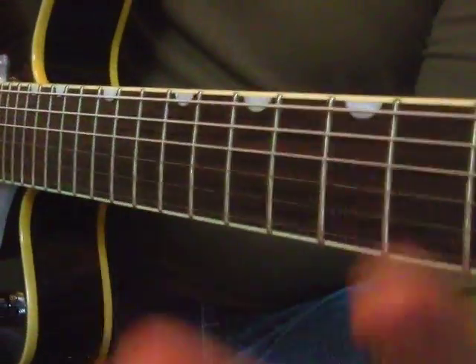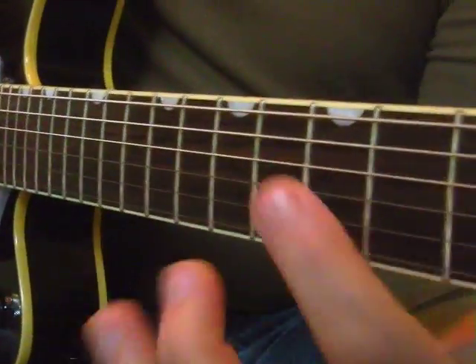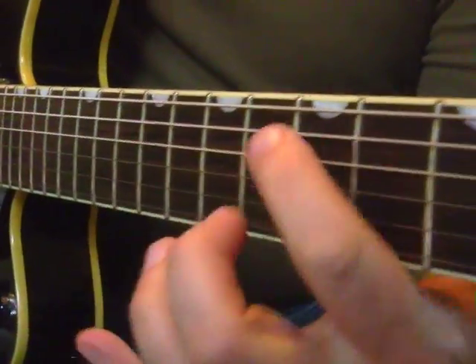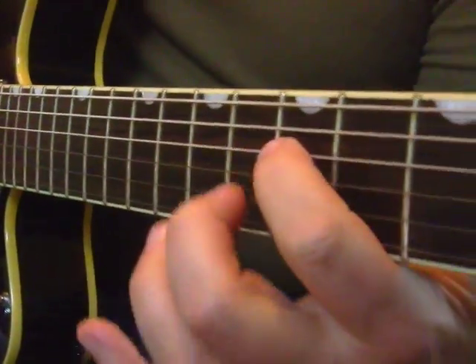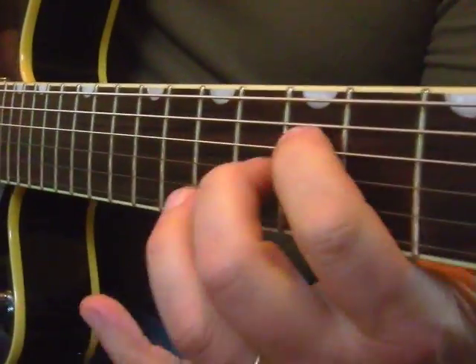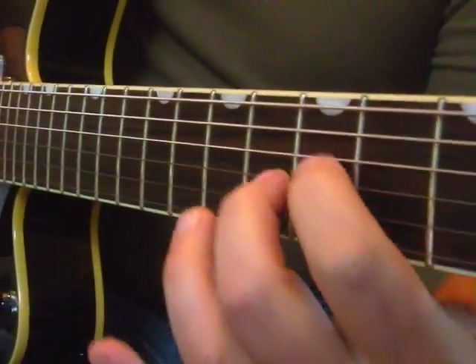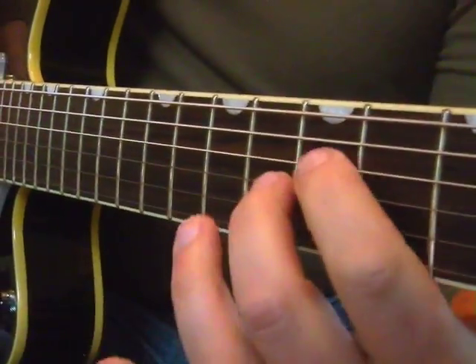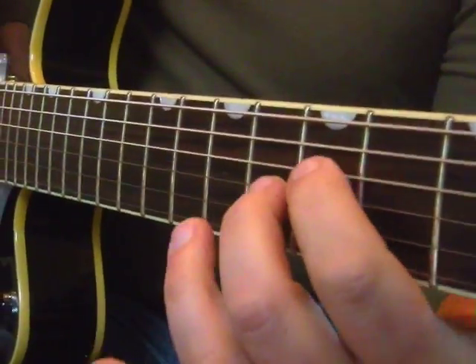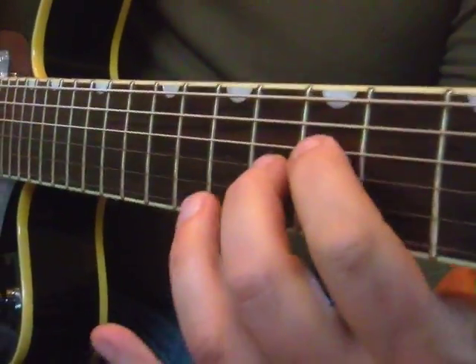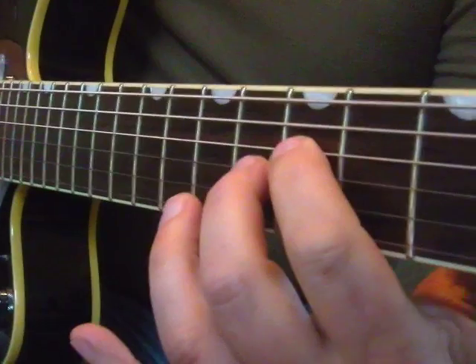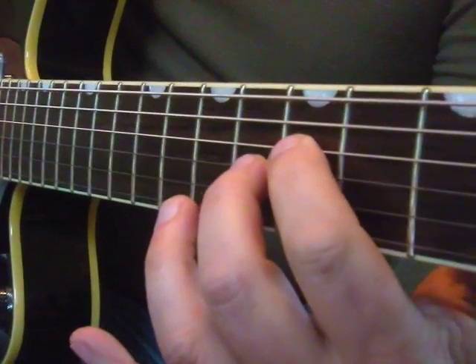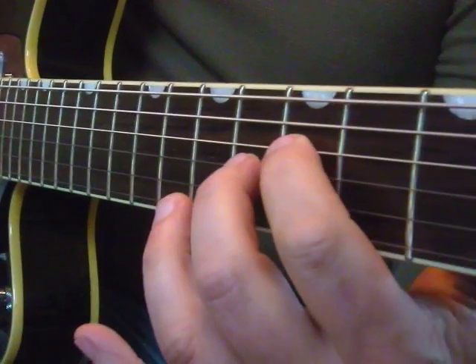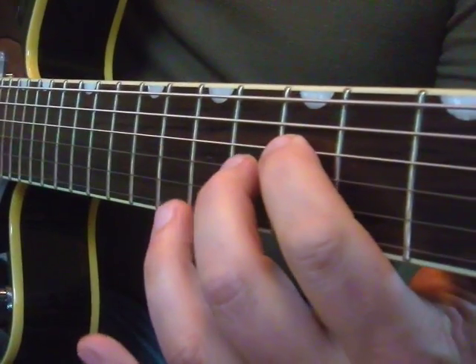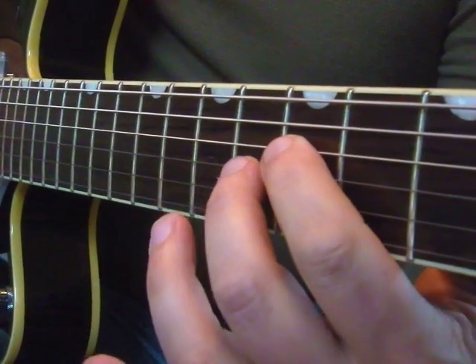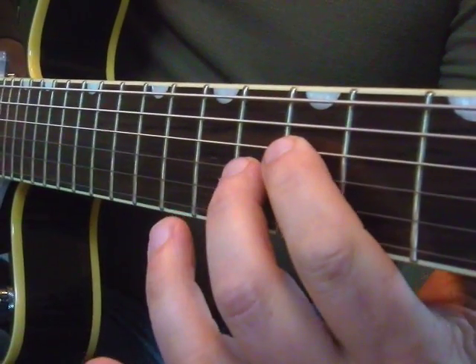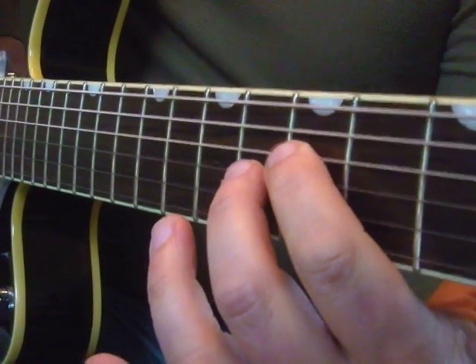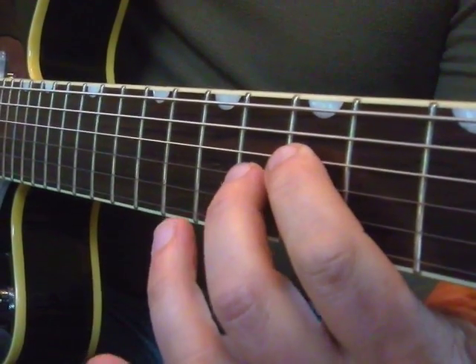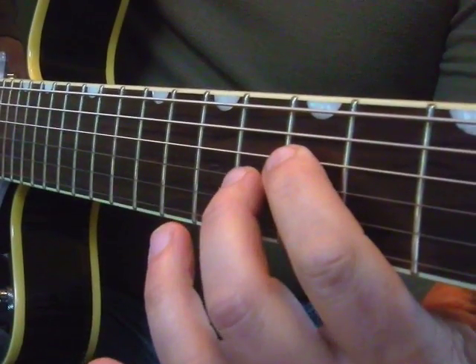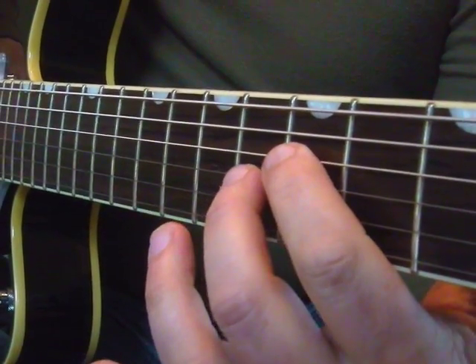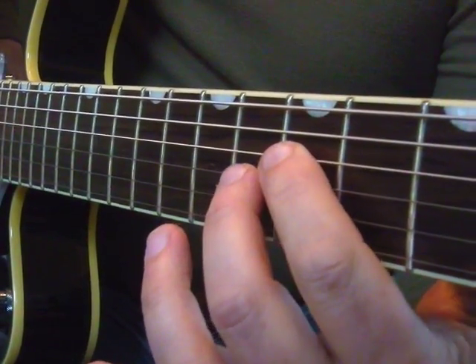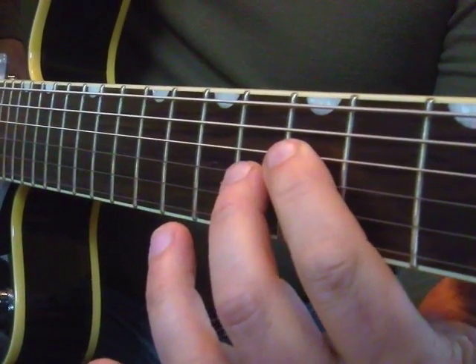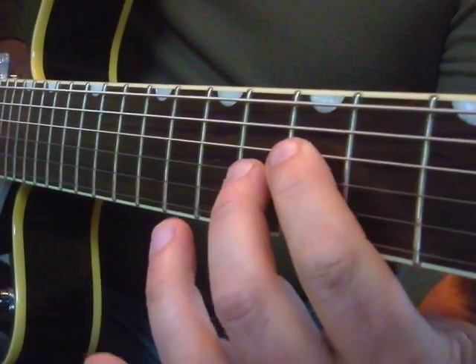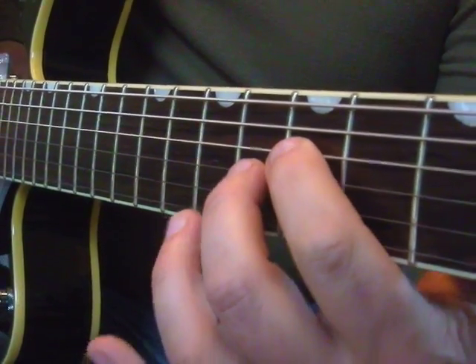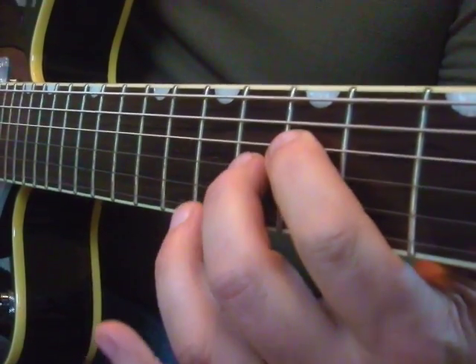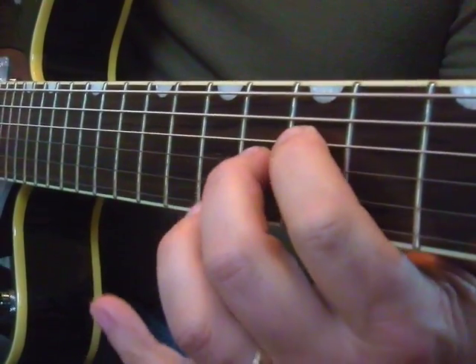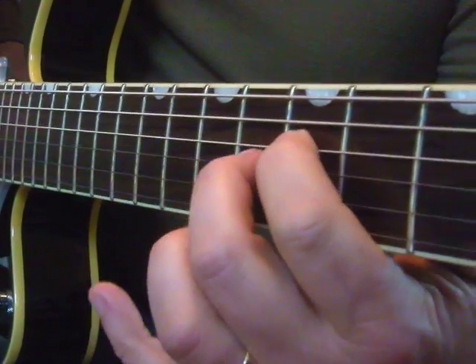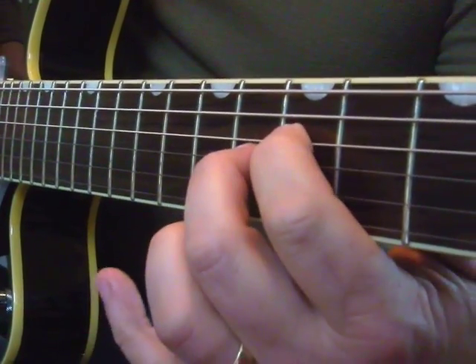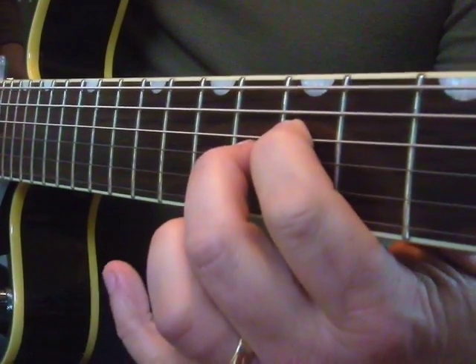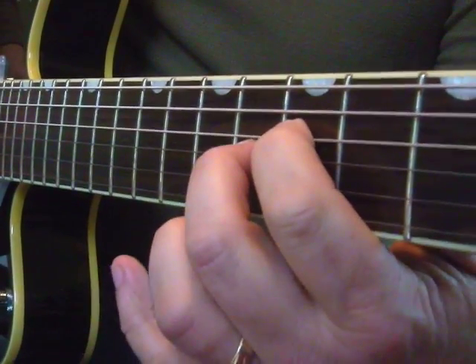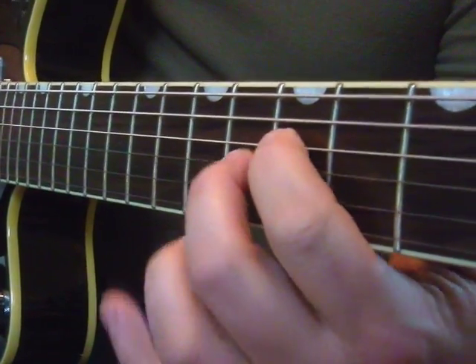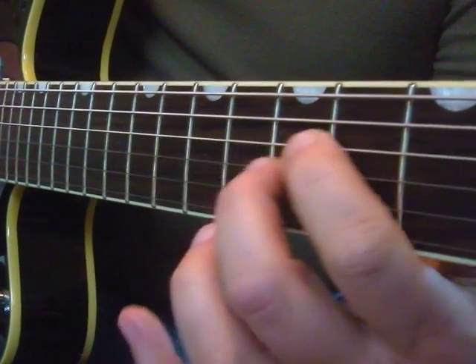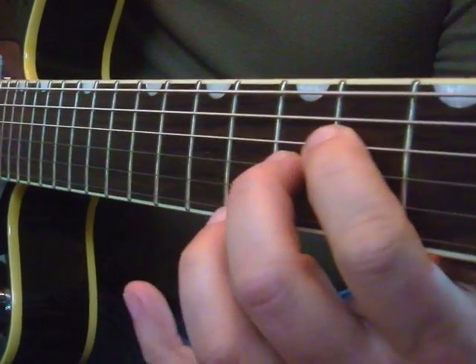That simple little shape — you can get your three chords: A, D, E.